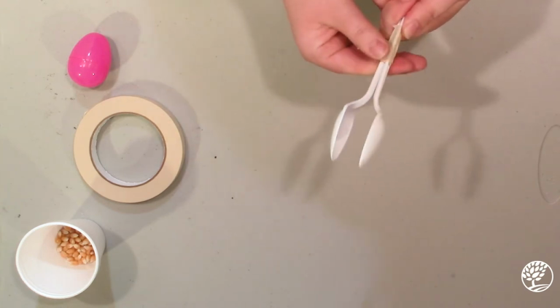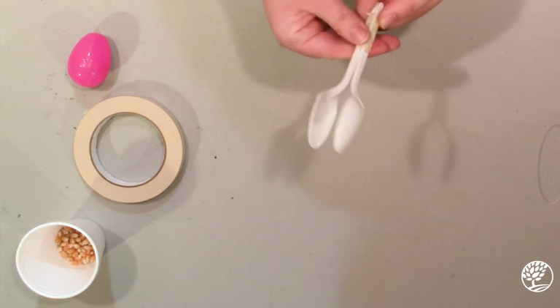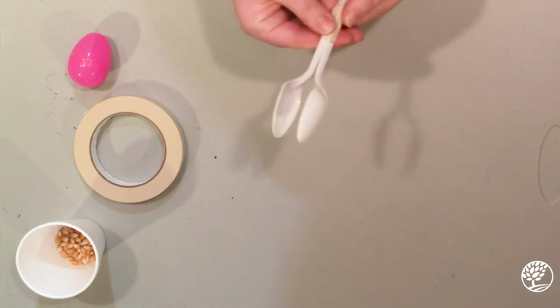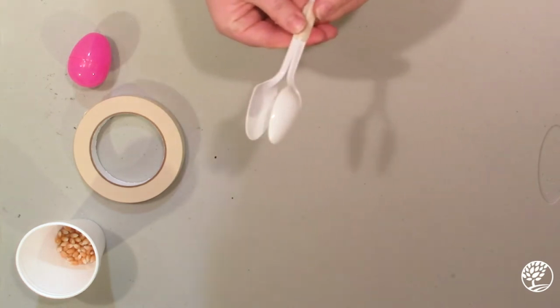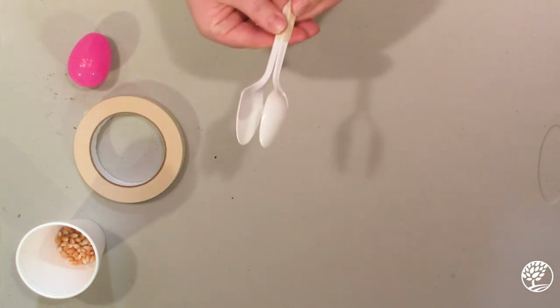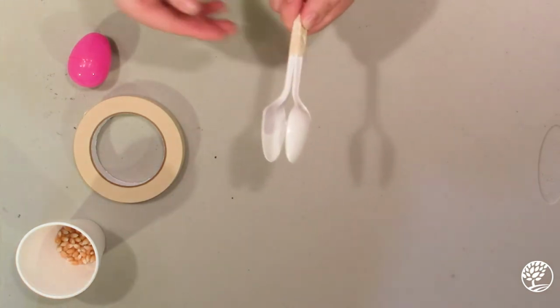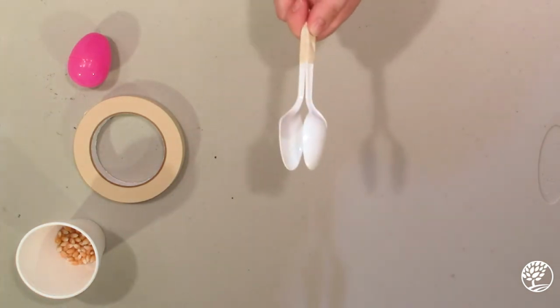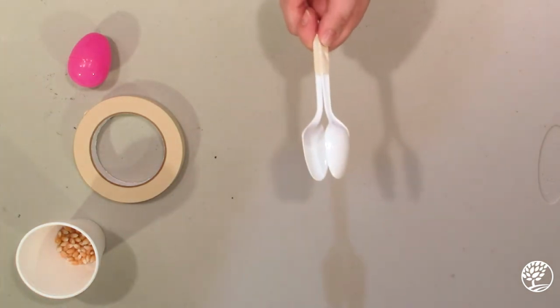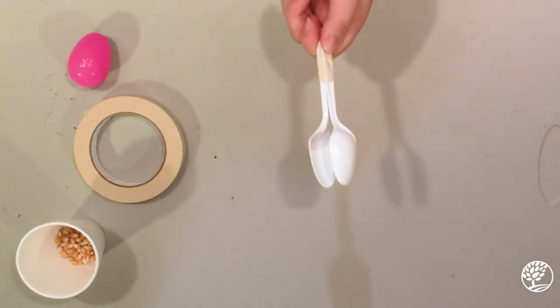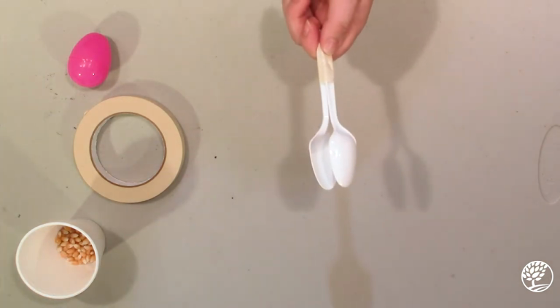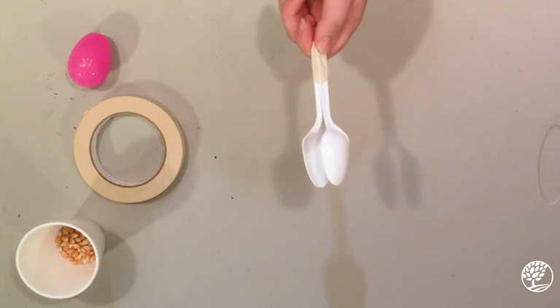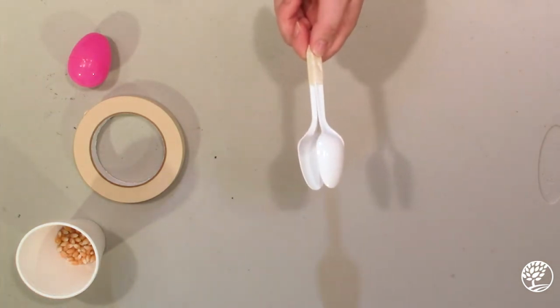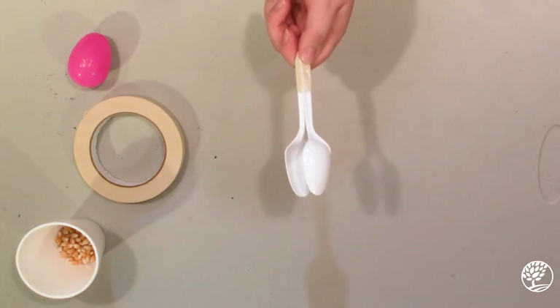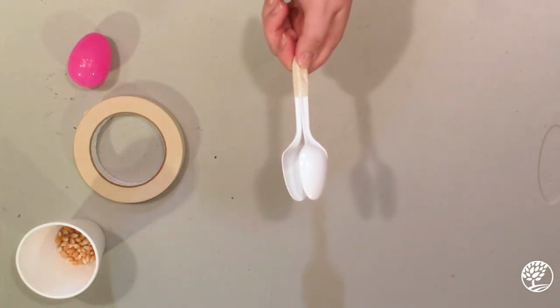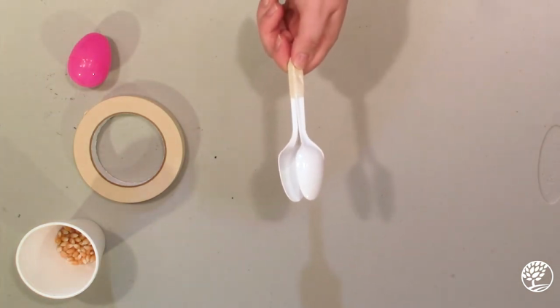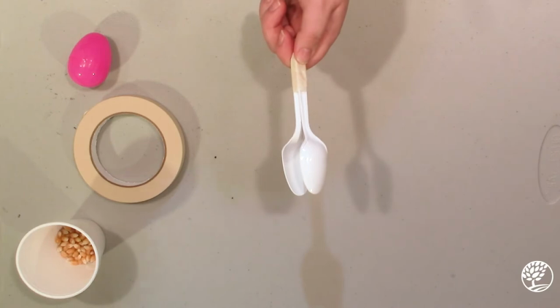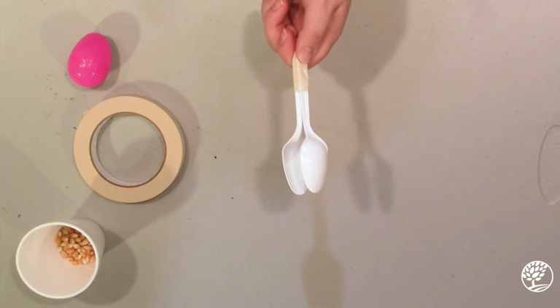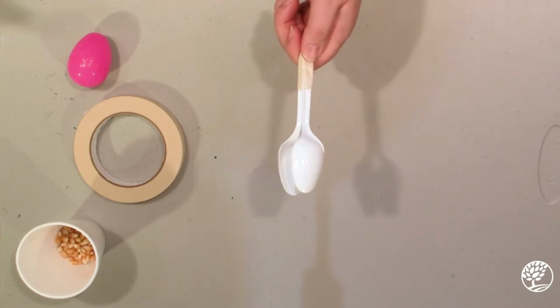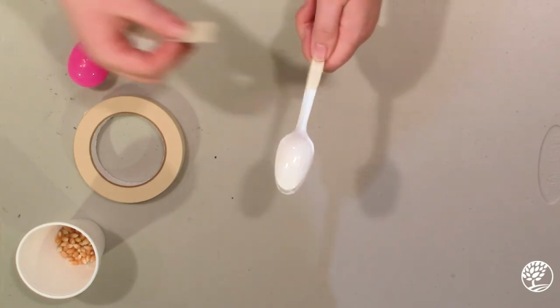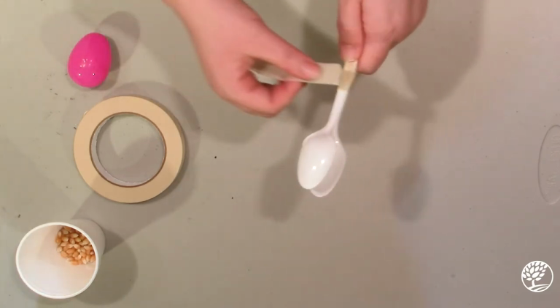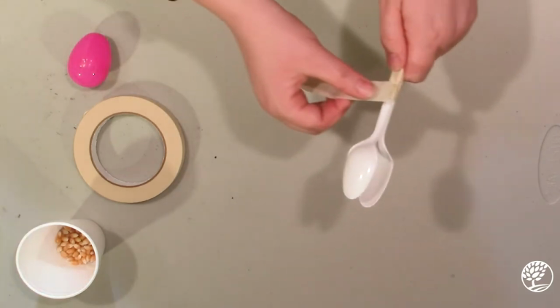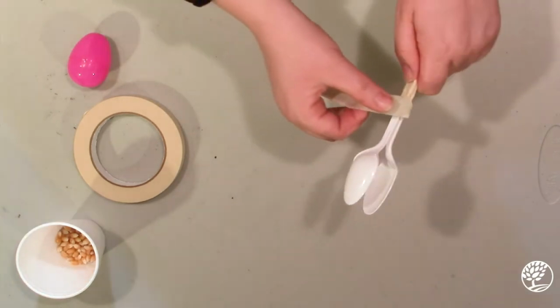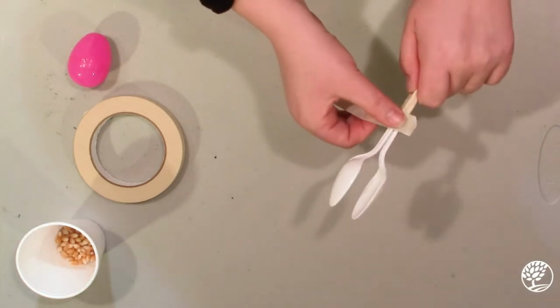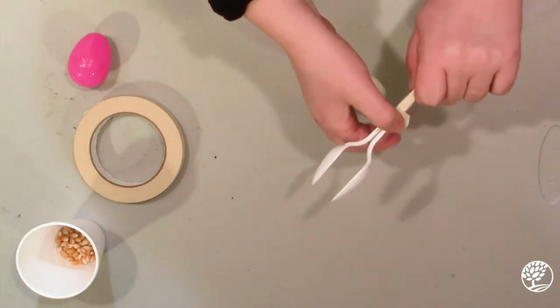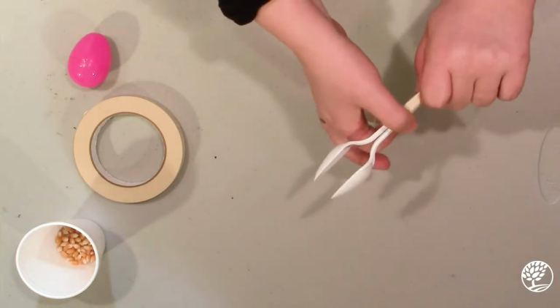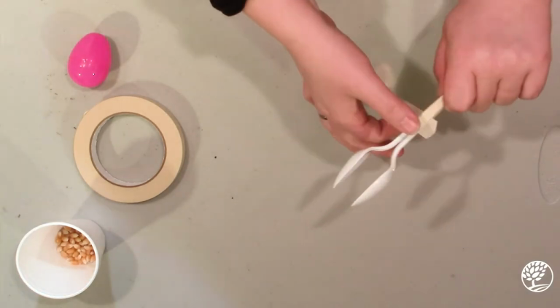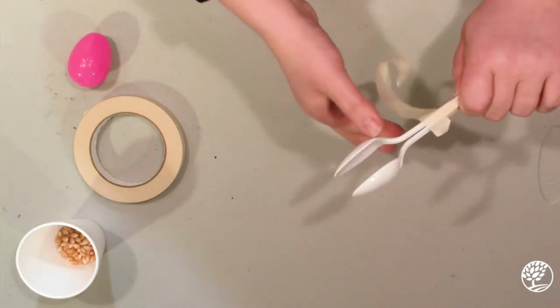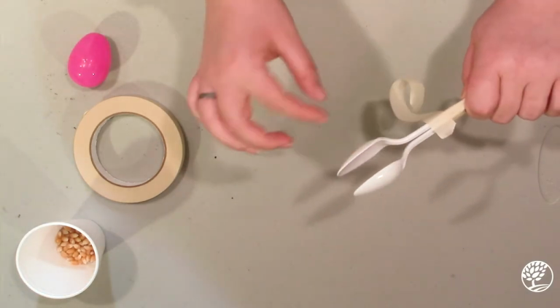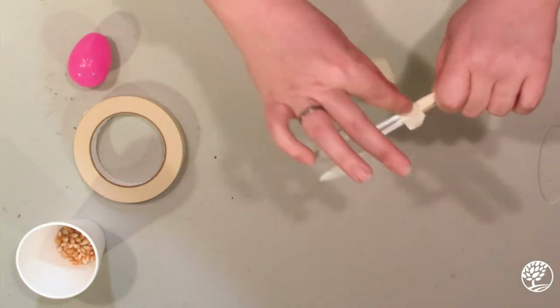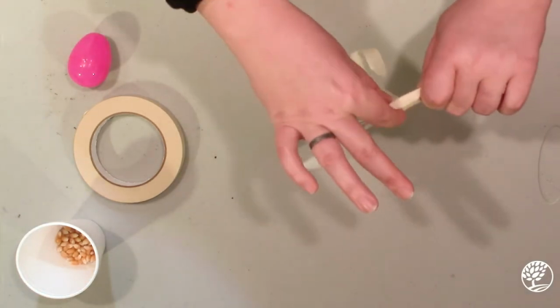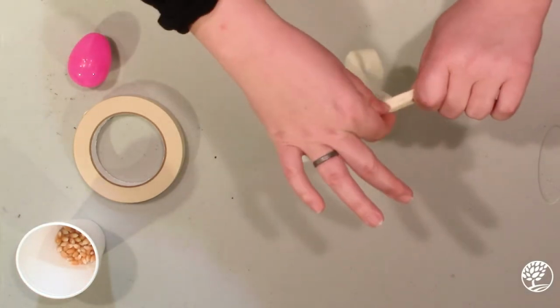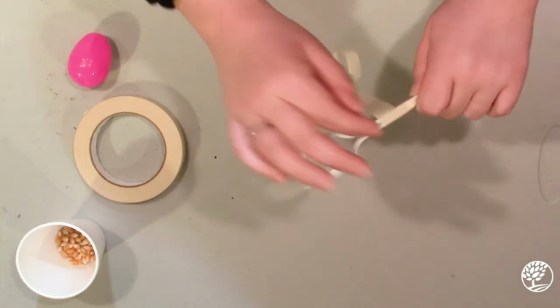I'm going to hold it together with one hand and with my other hand I'm going to twist the tape around. You can also color on your tape if you want to make them more colorful — I just have clear white tape here.